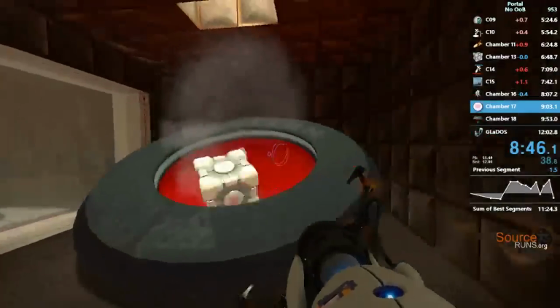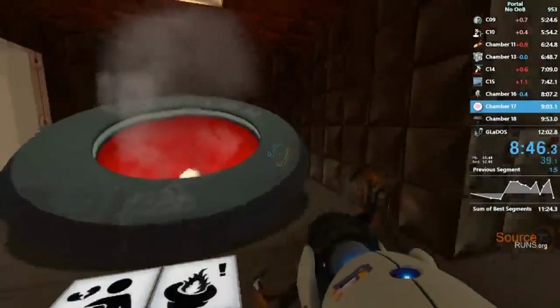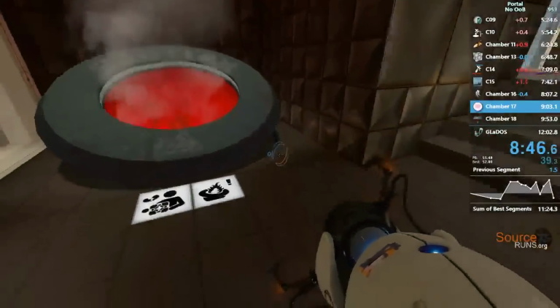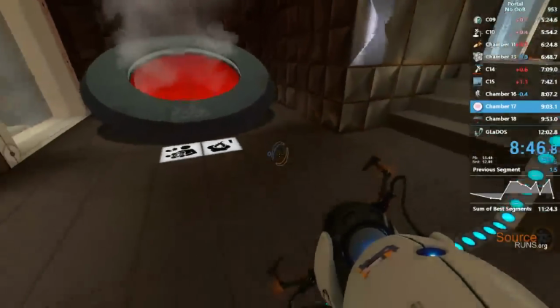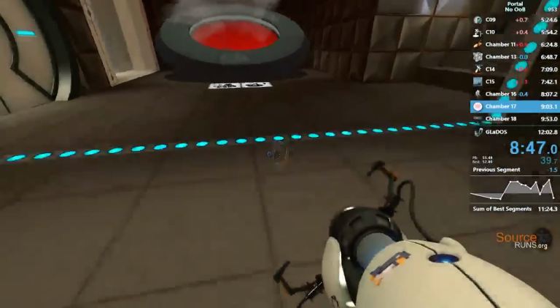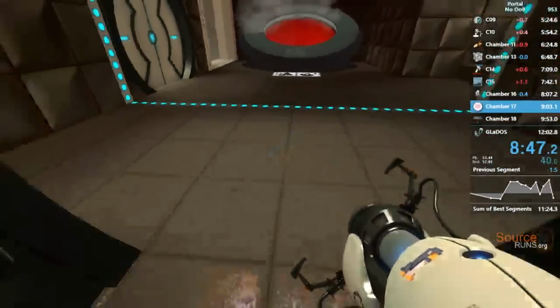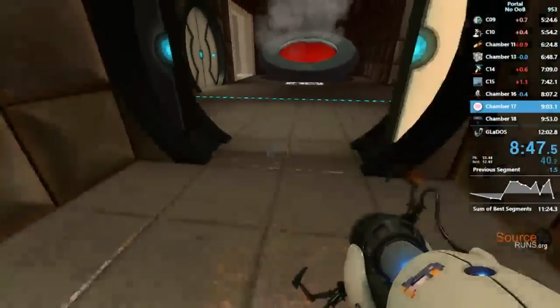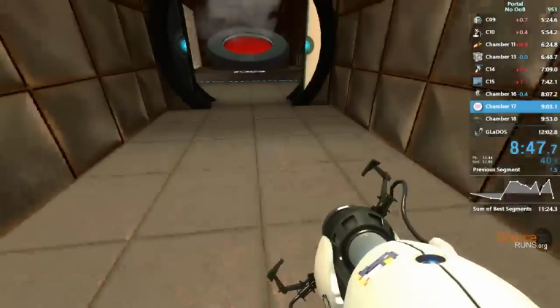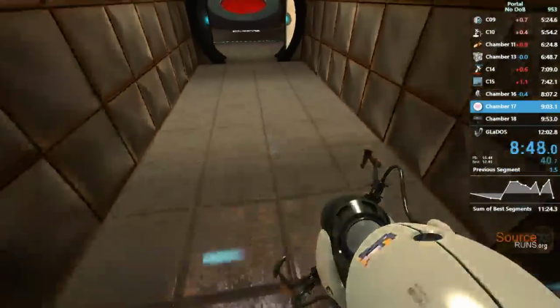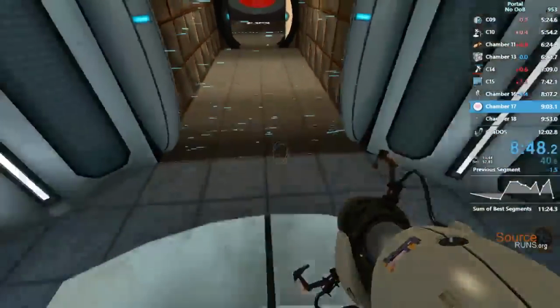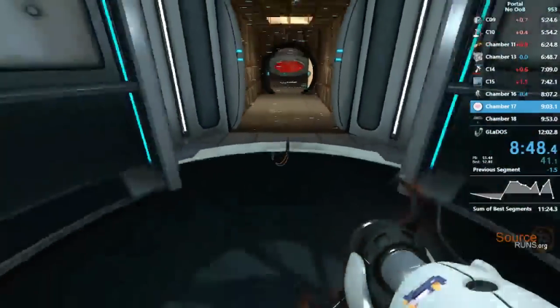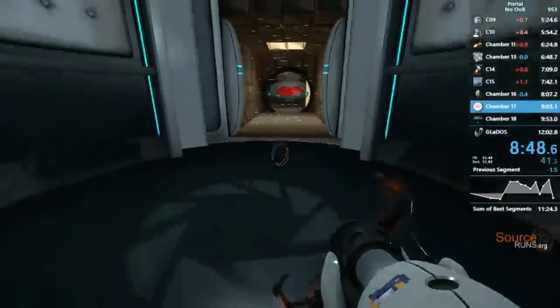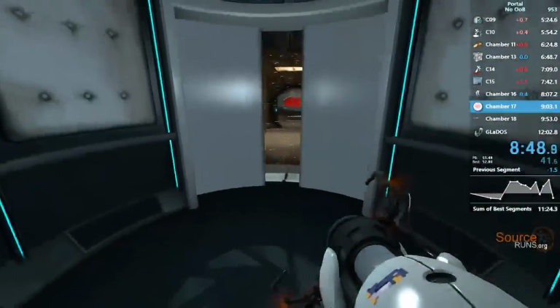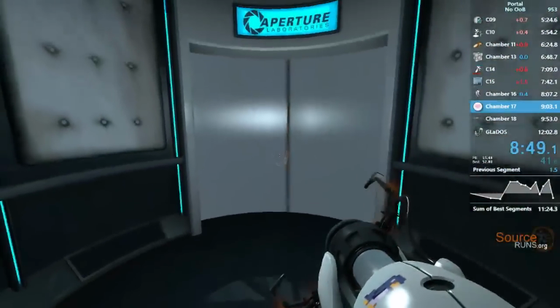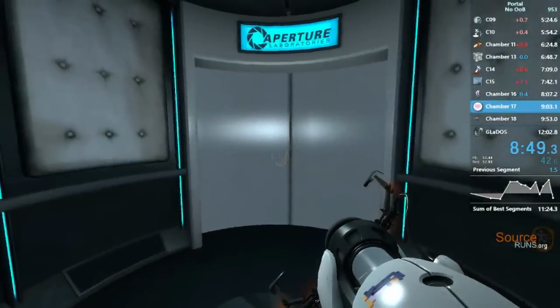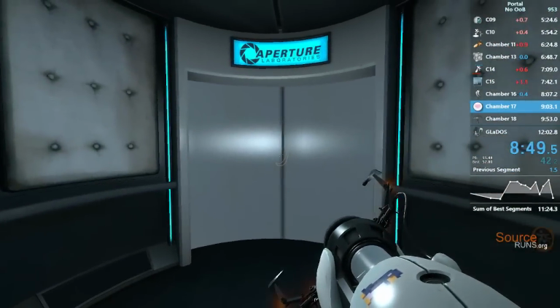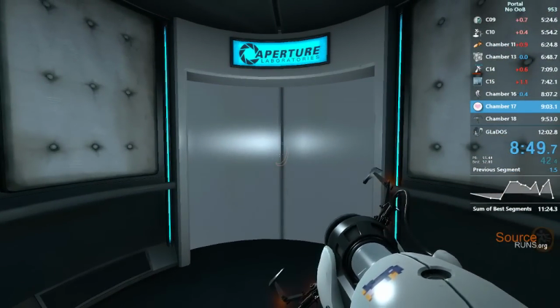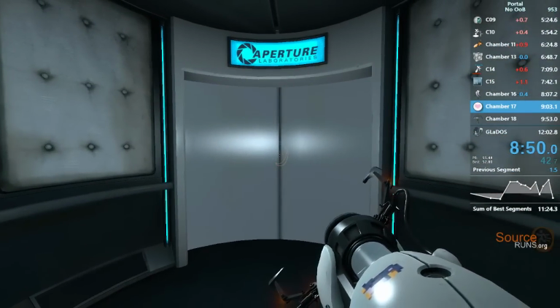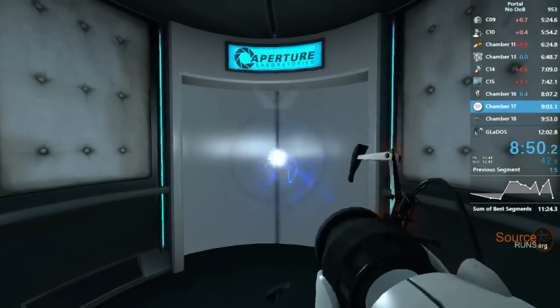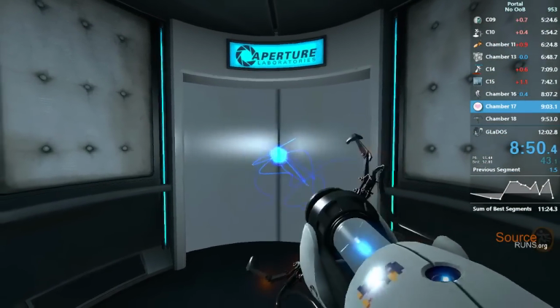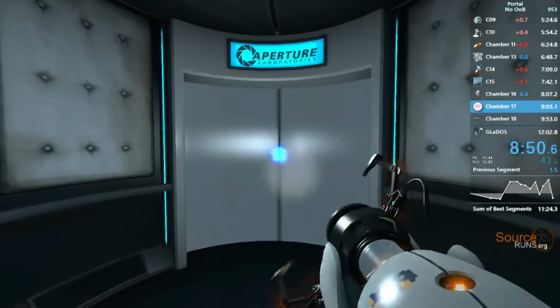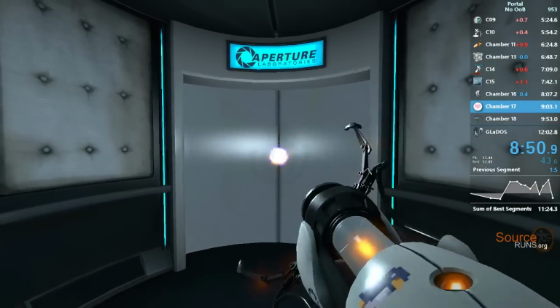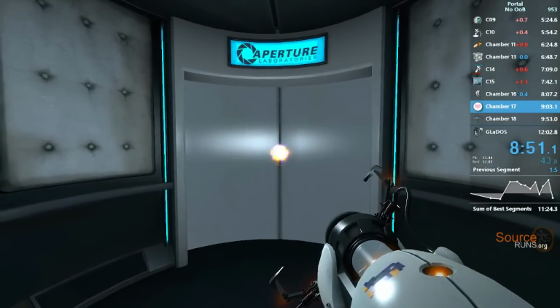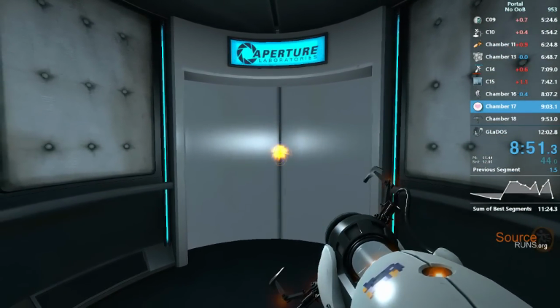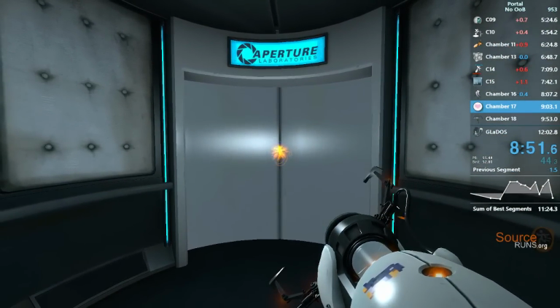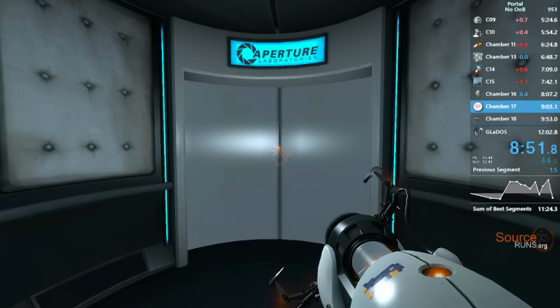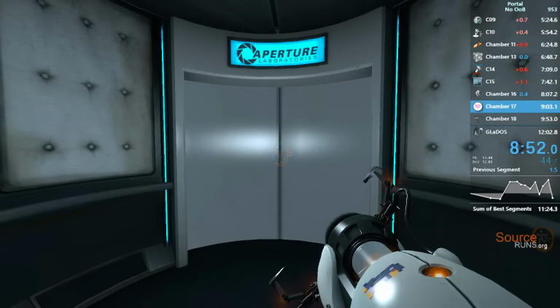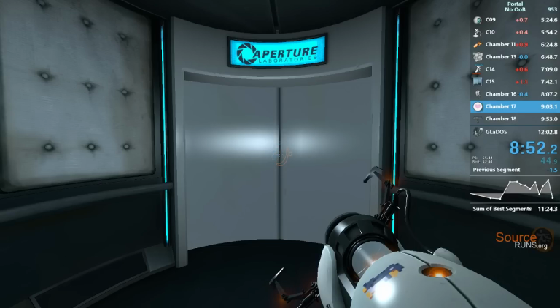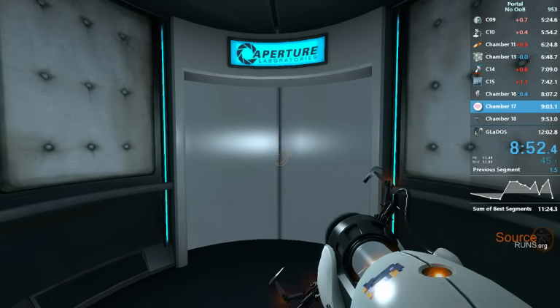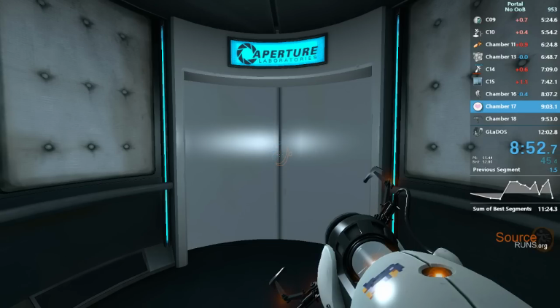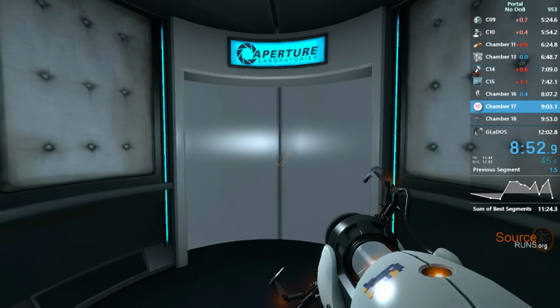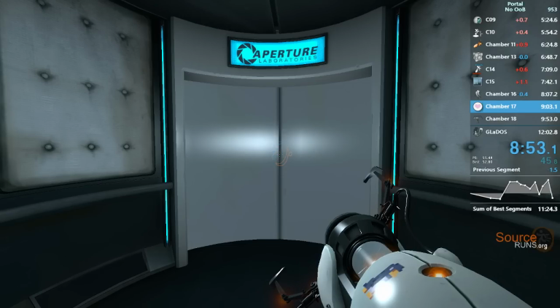You did it. You euthanized your faithful Companion Cube more quickly than any test subject on record. Congratulations.